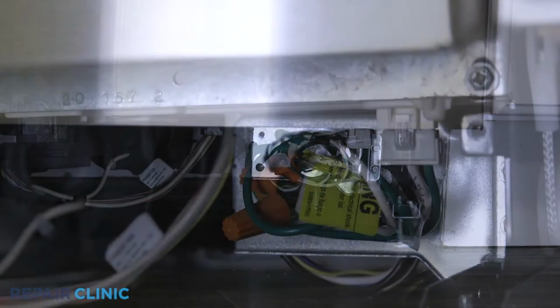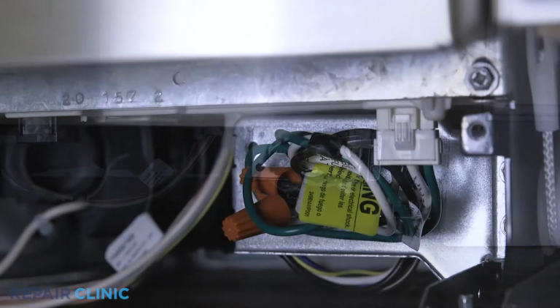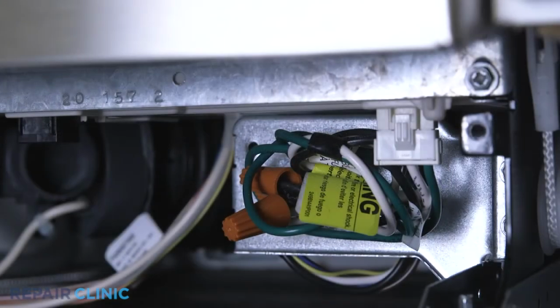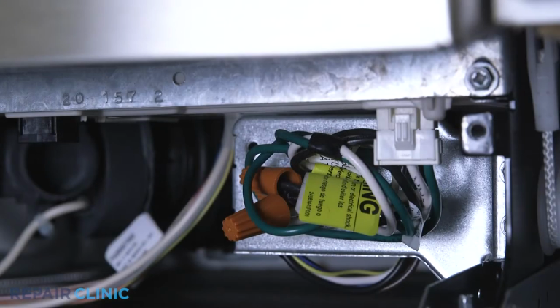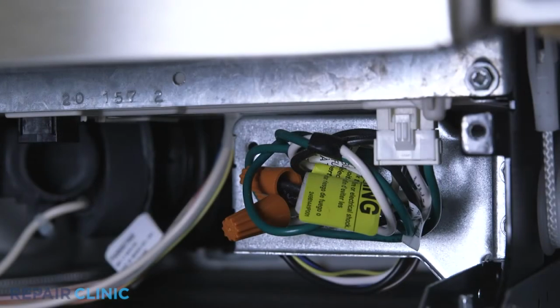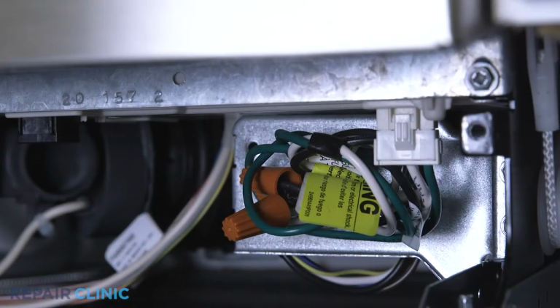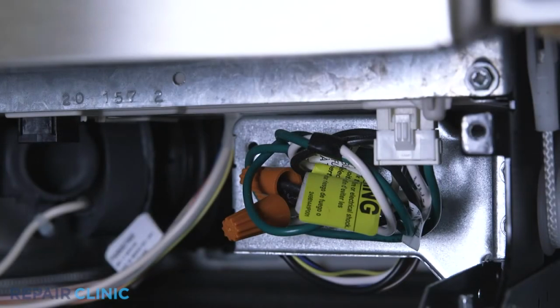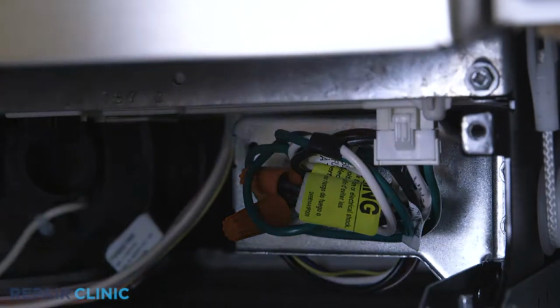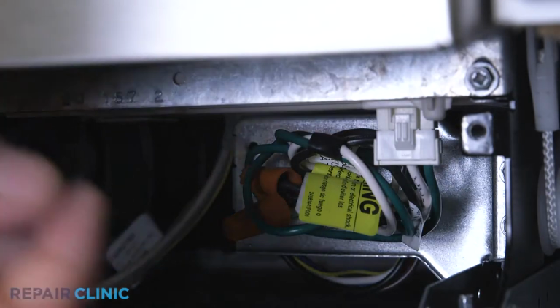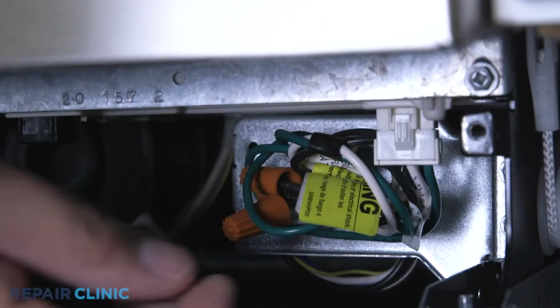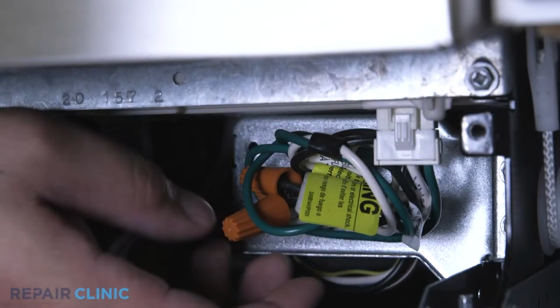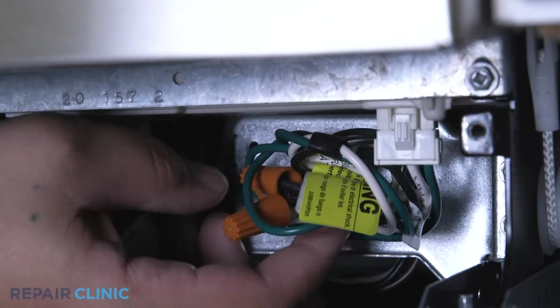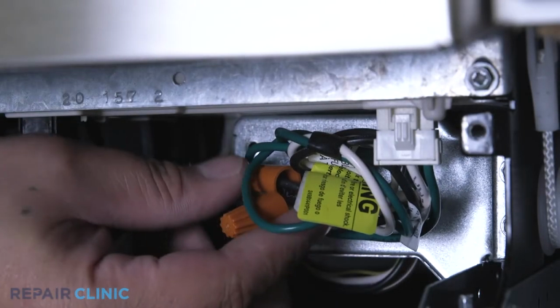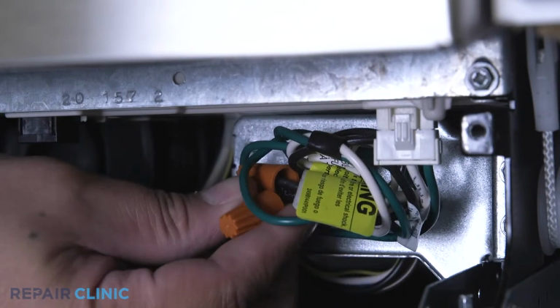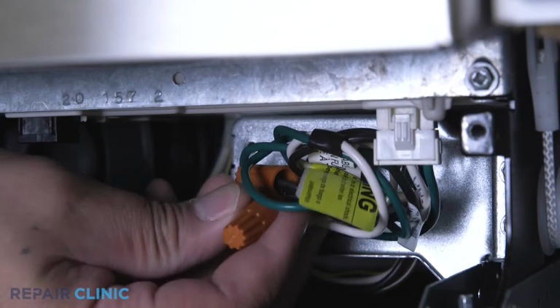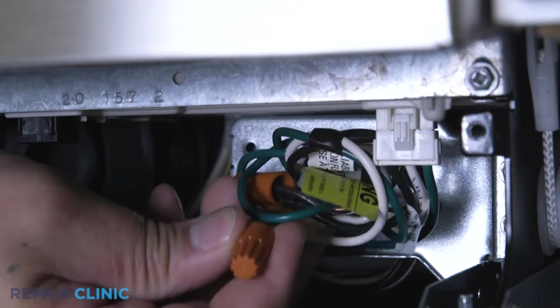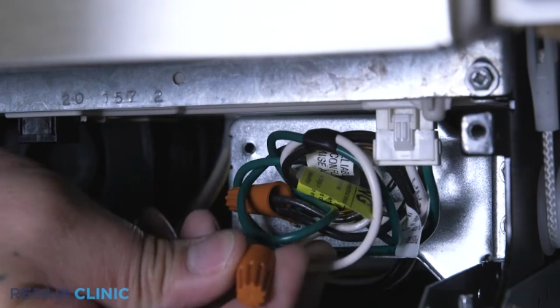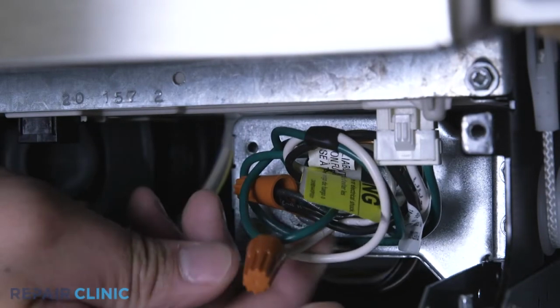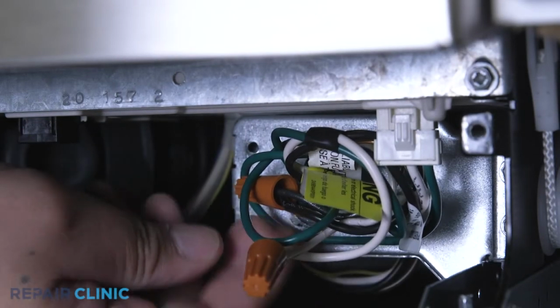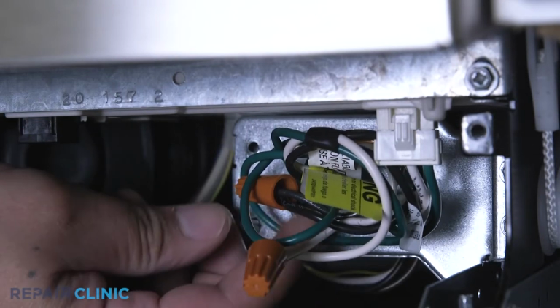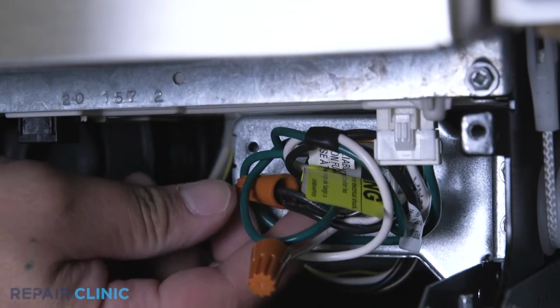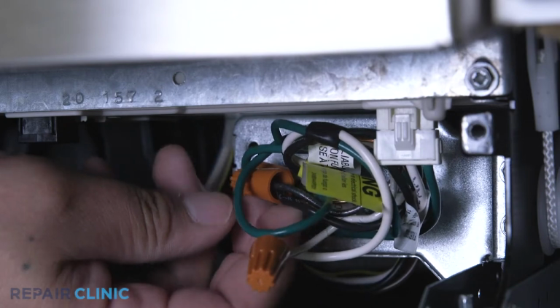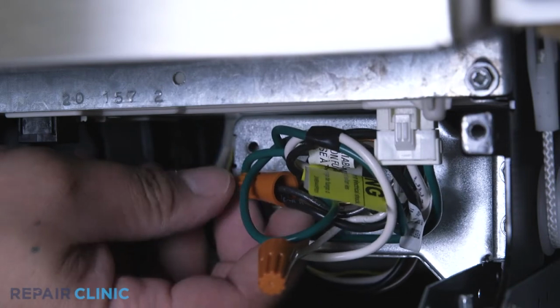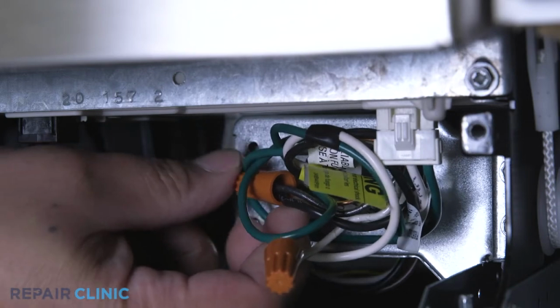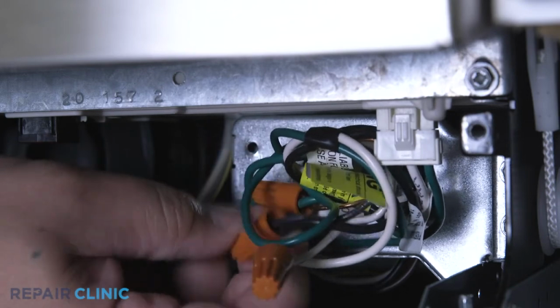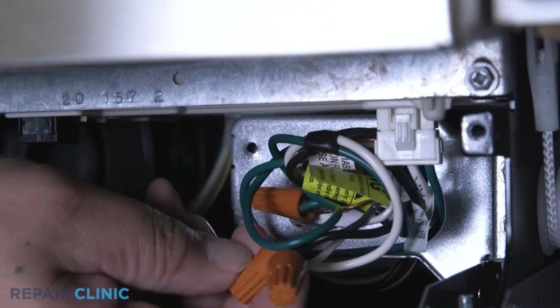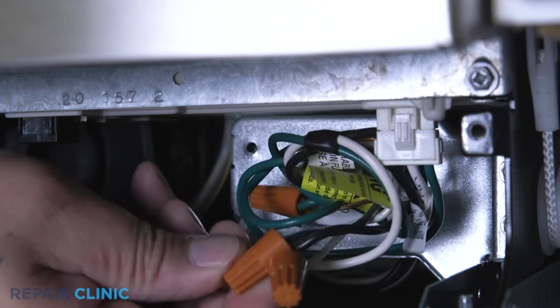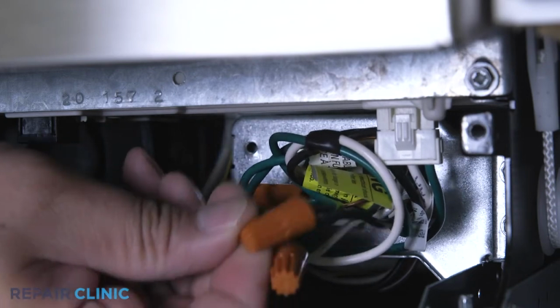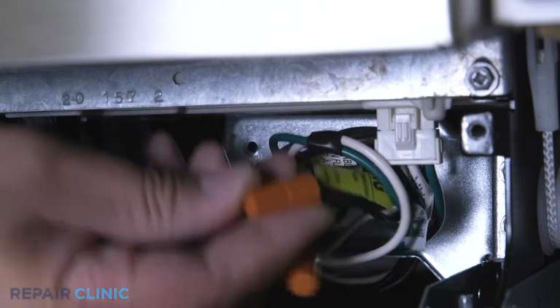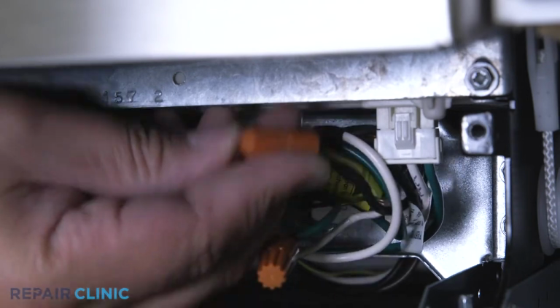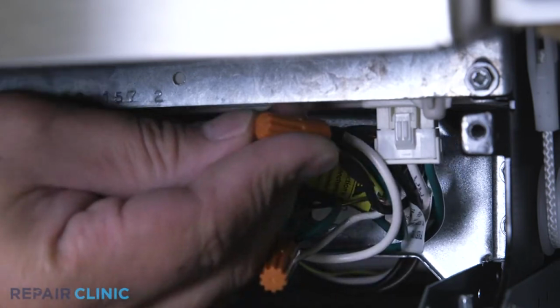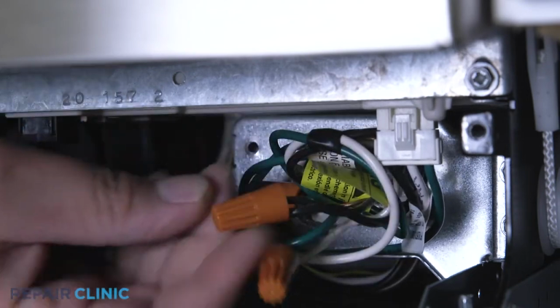Note the orientation of the power wires. Then untwist the wire nuts to disconnect the wires.